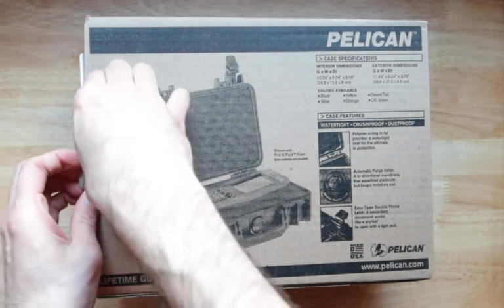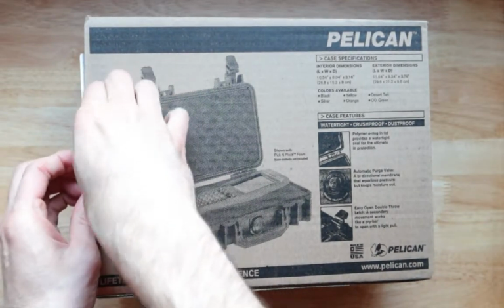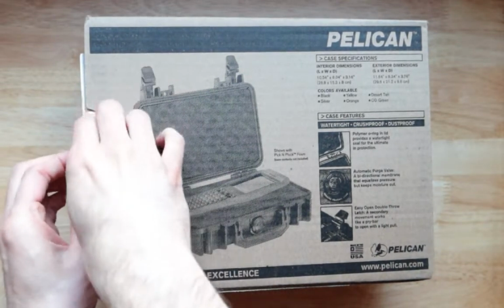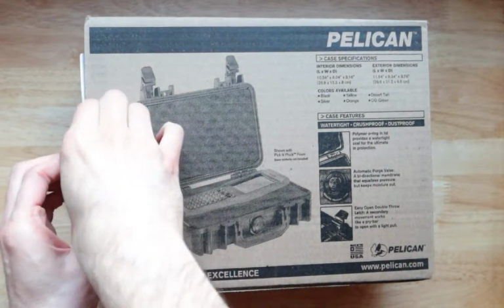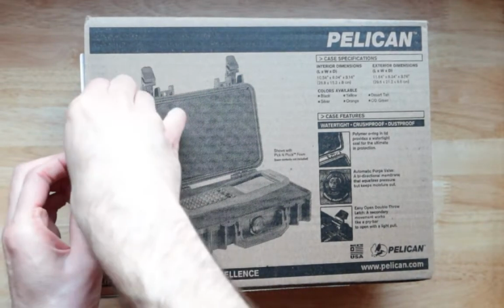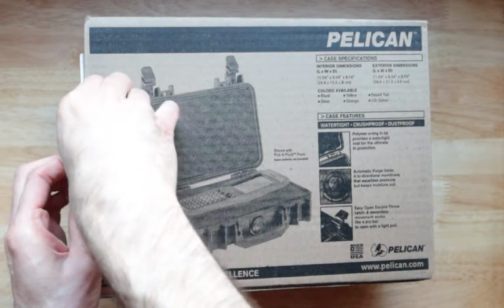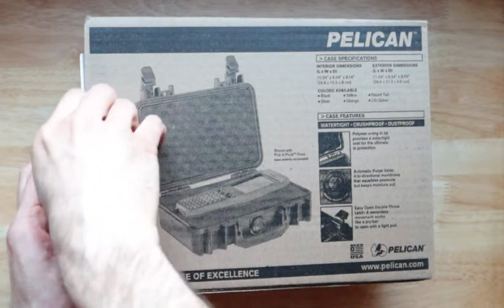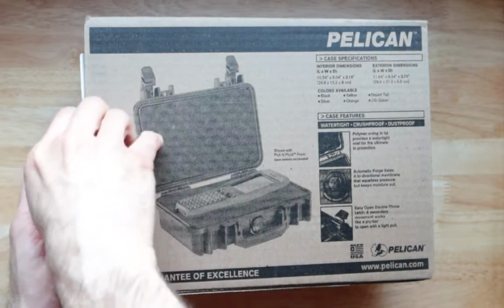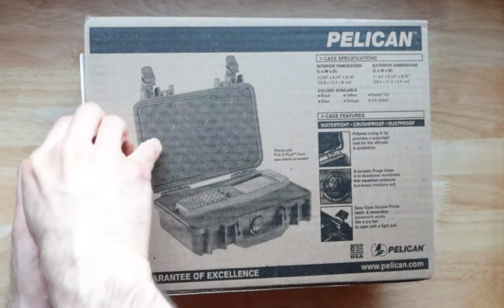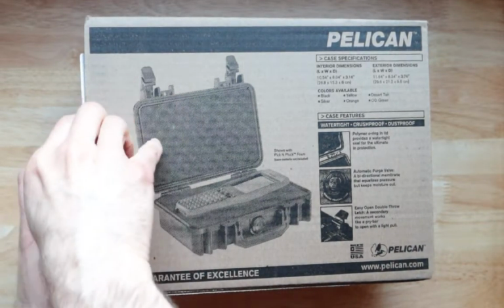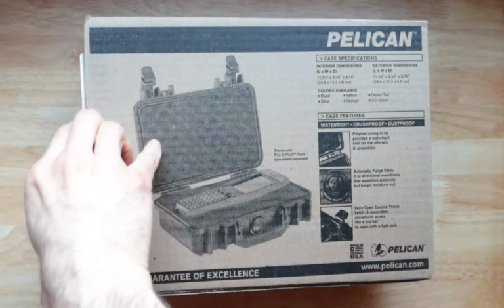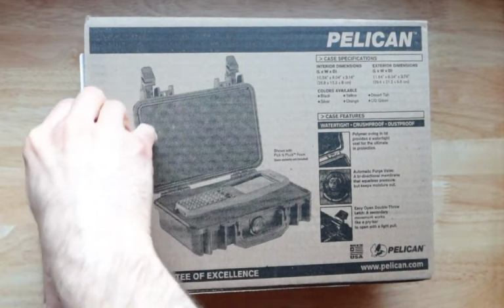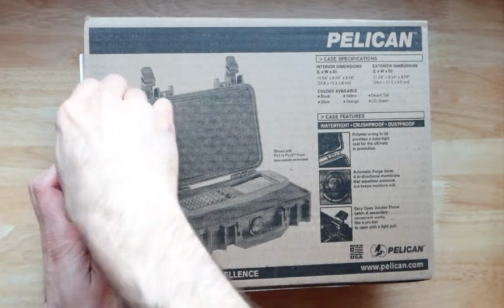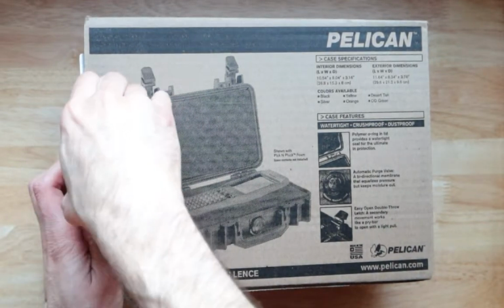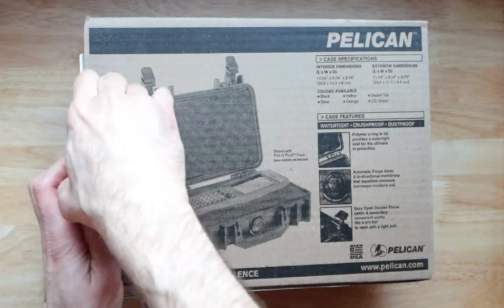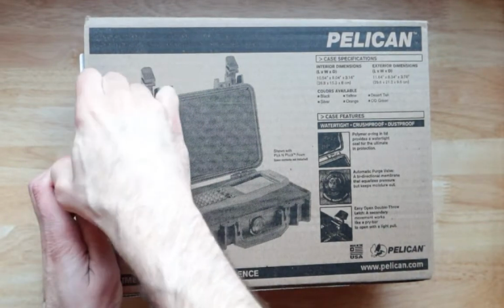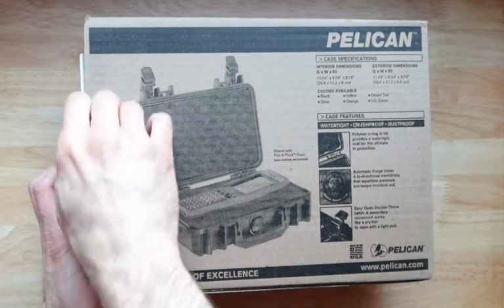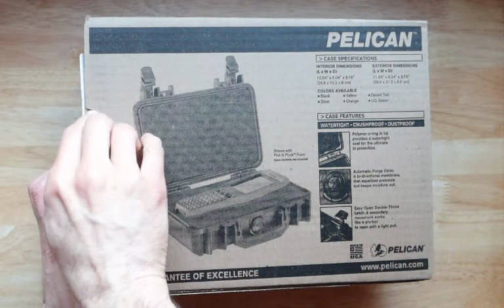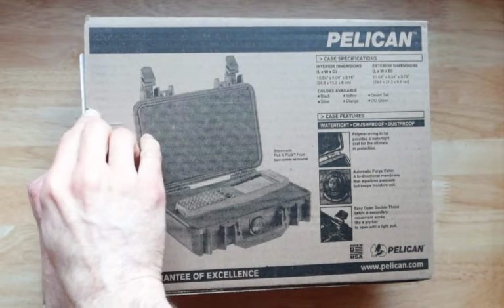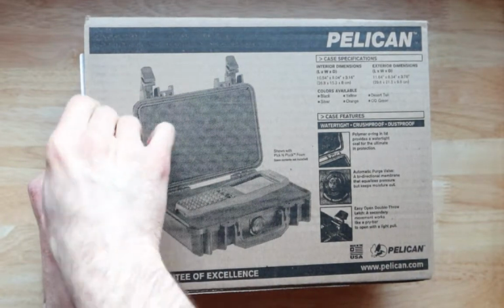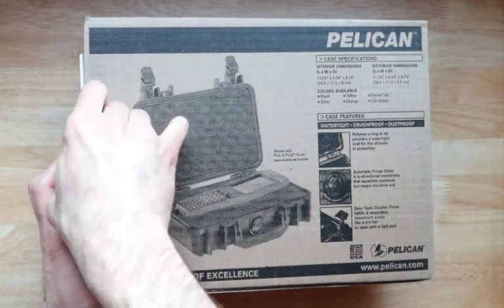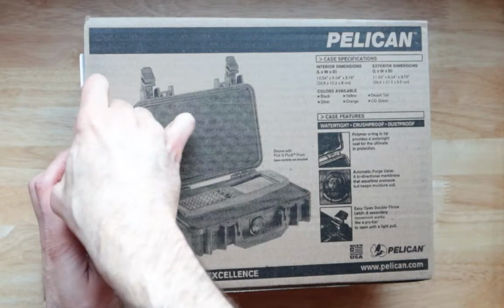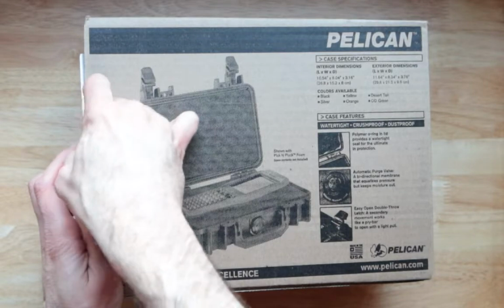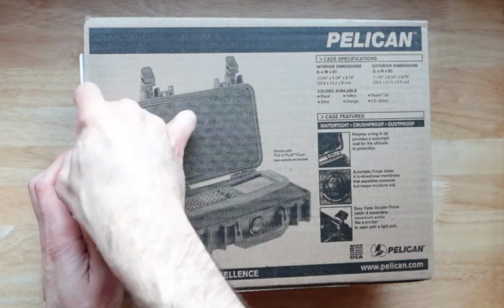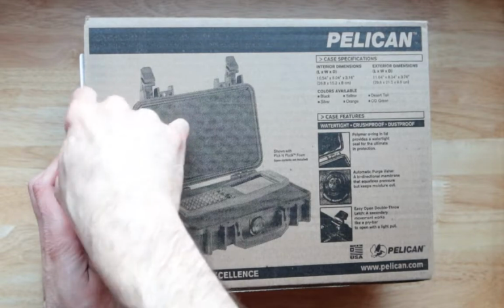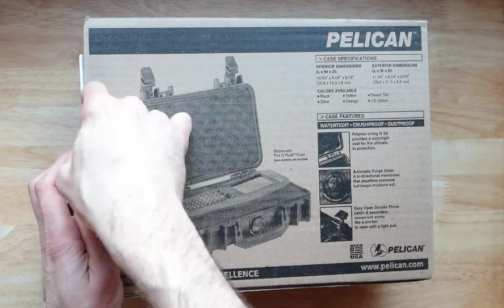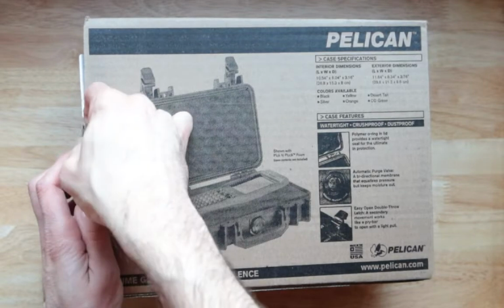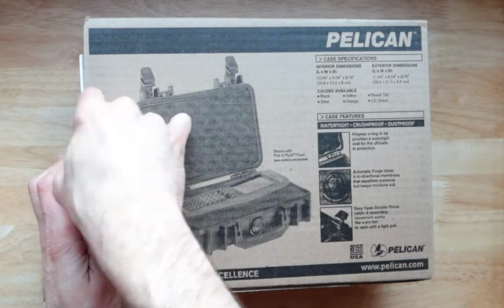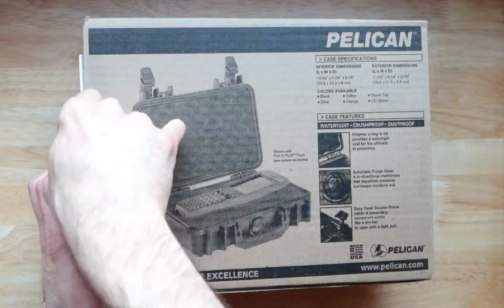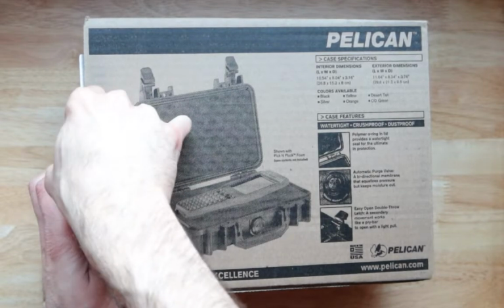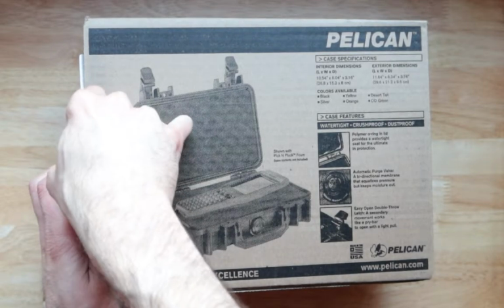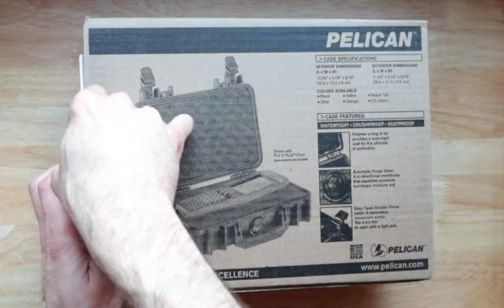The box is impressive enough. The best thing about it: made in USA.